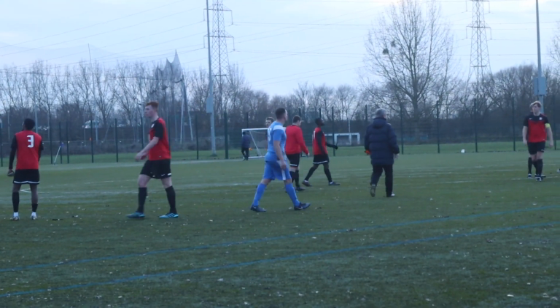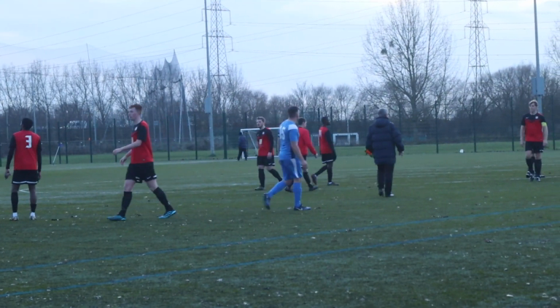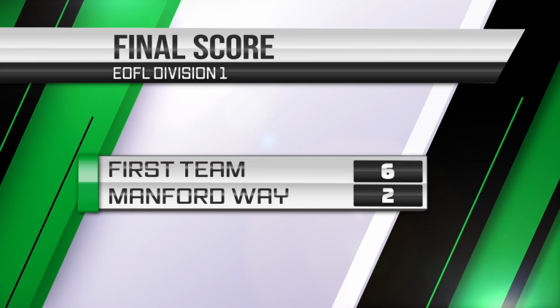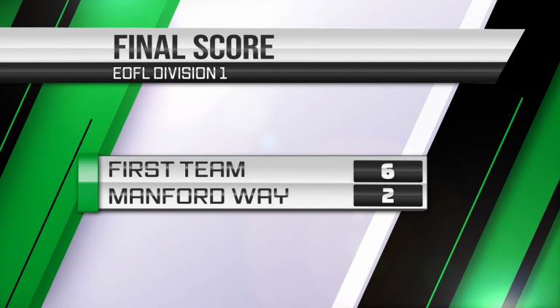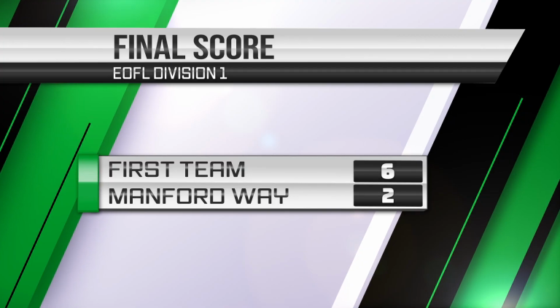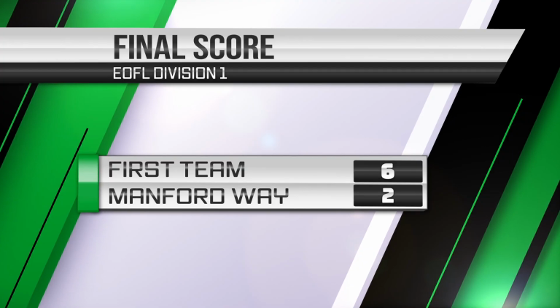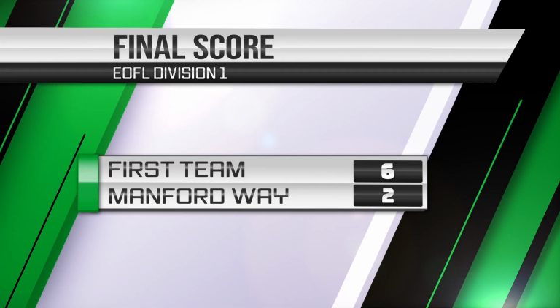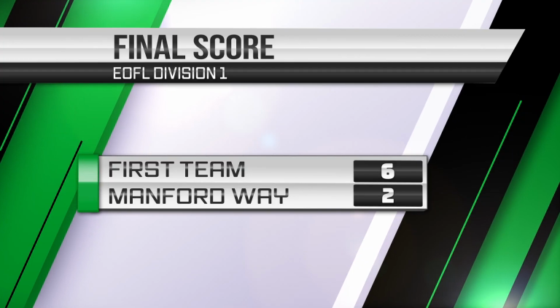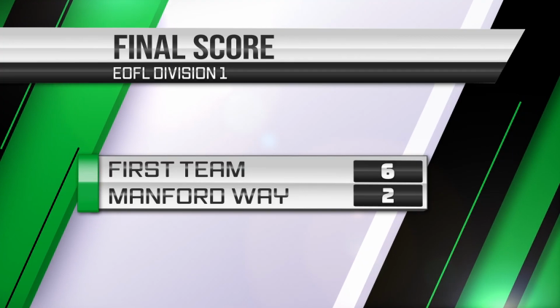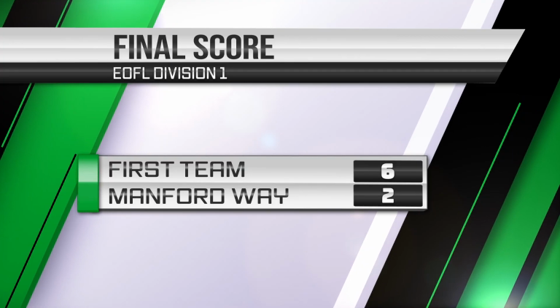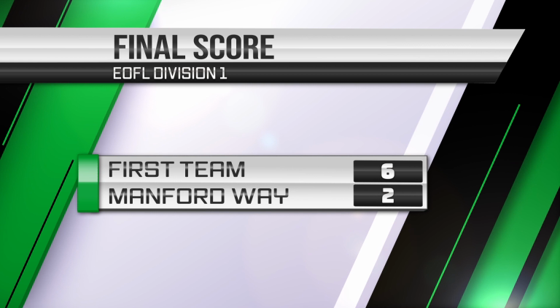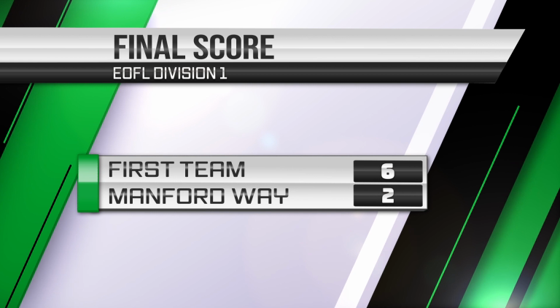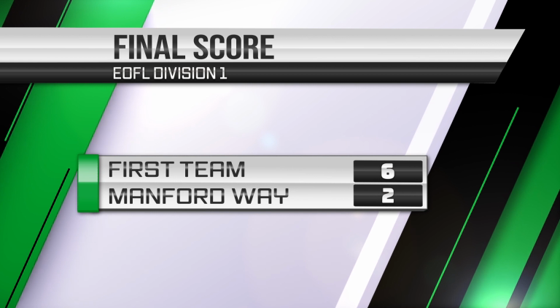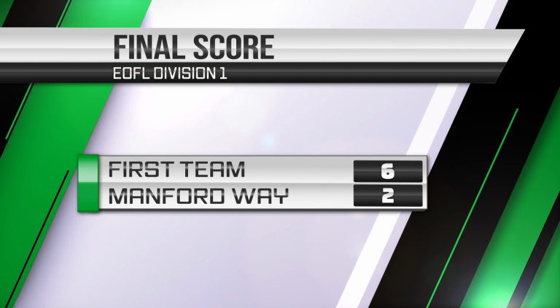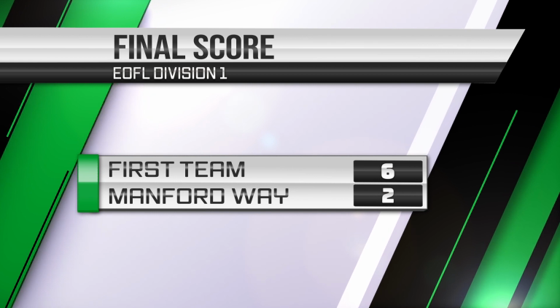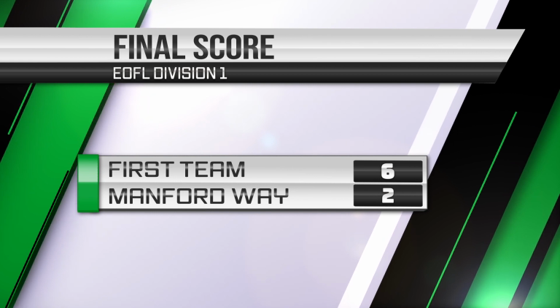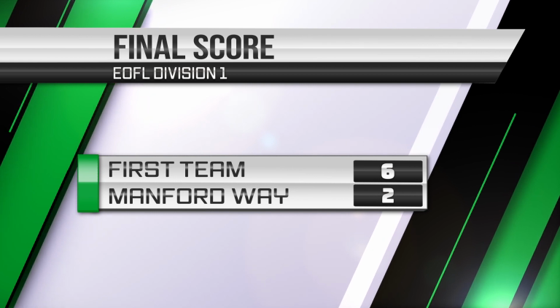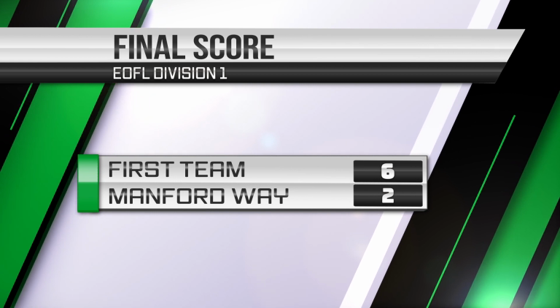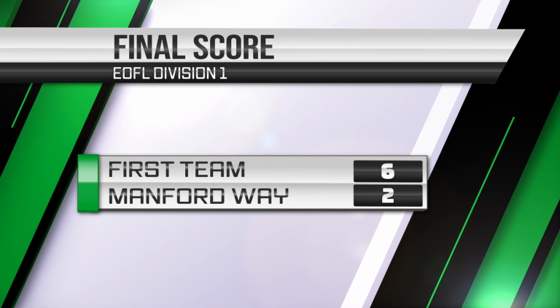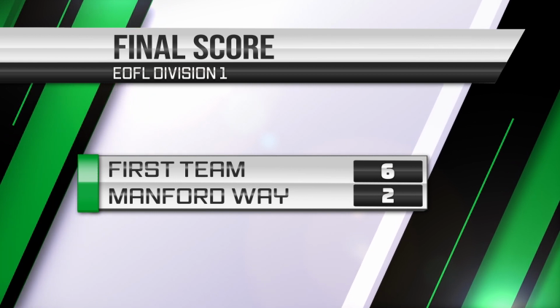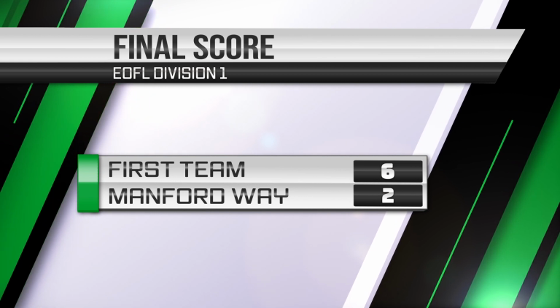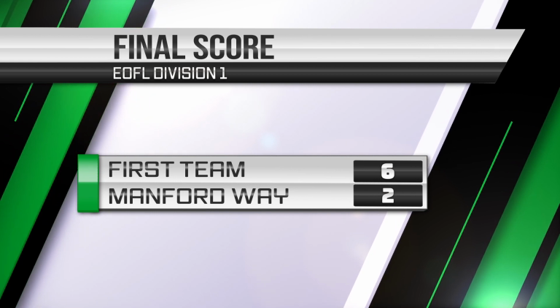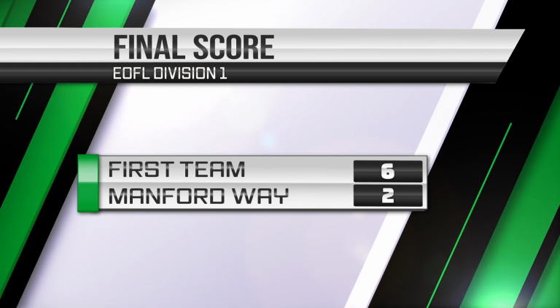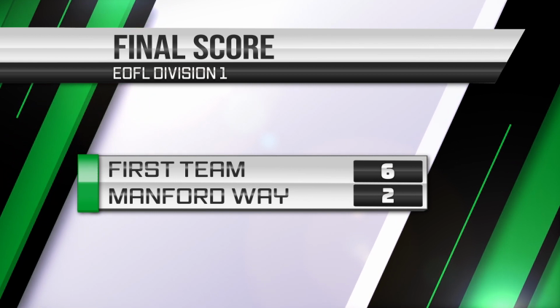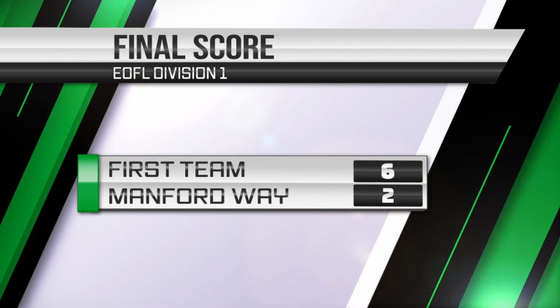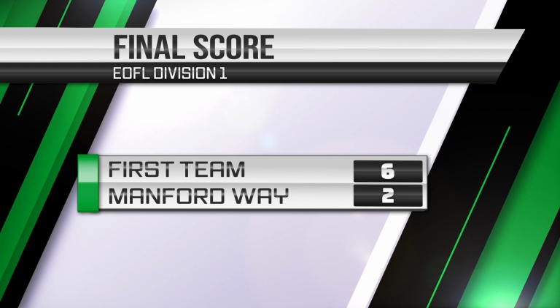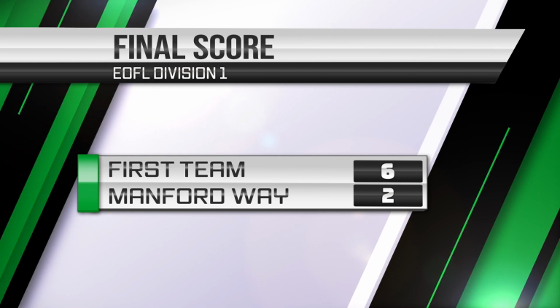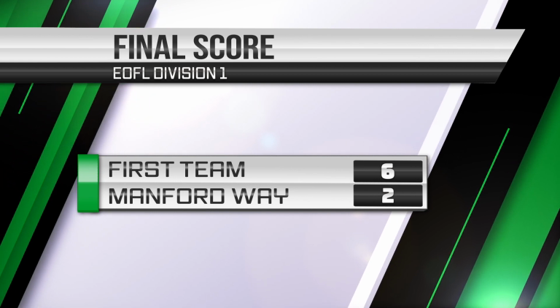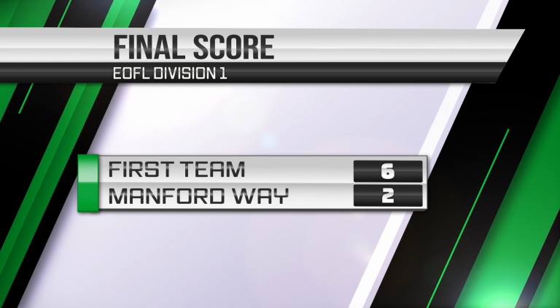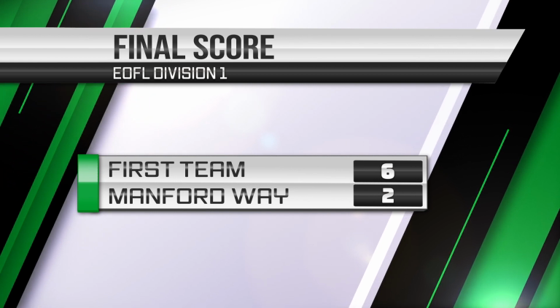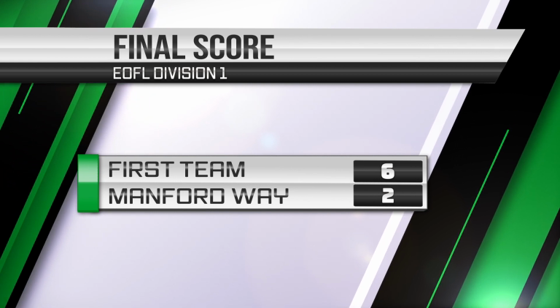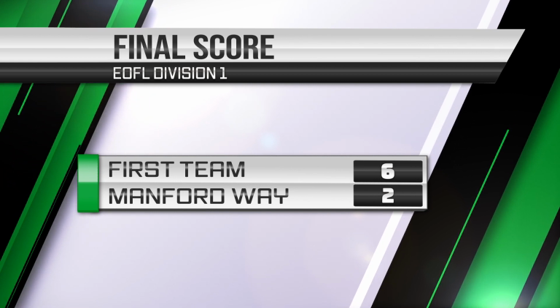Just confirmation of the final score there — it's the first team 6, Manford Way 2.